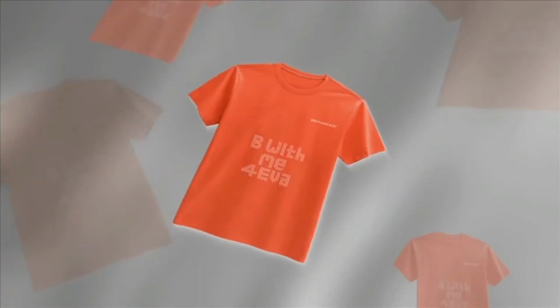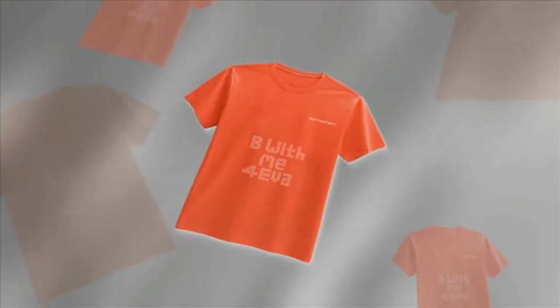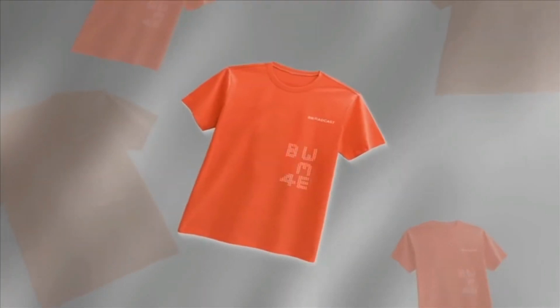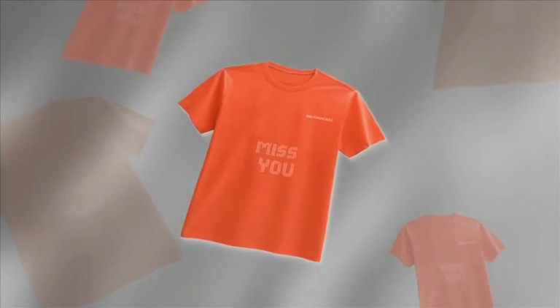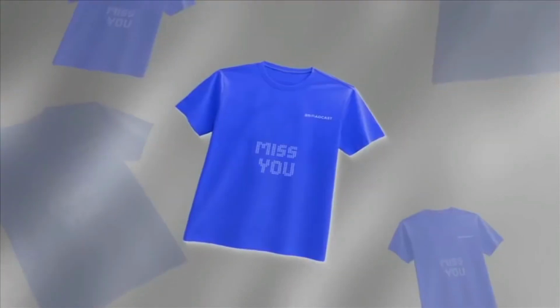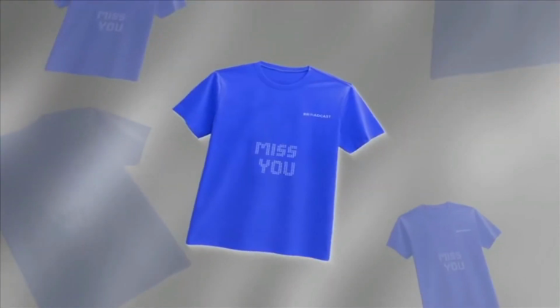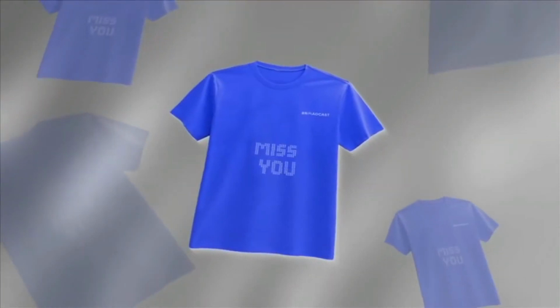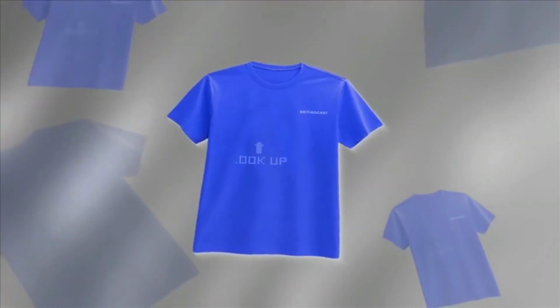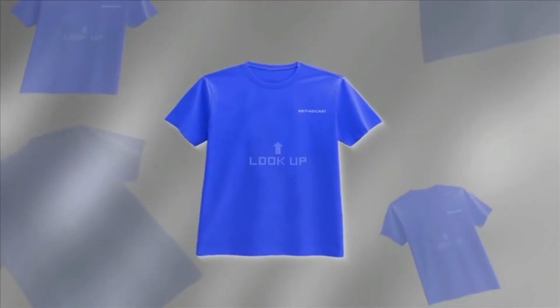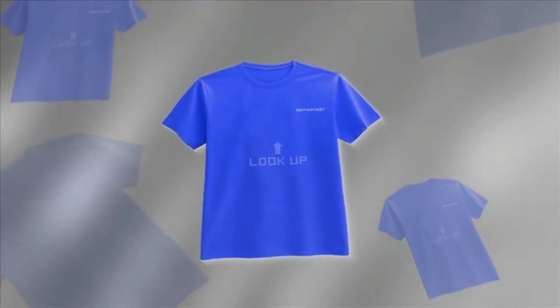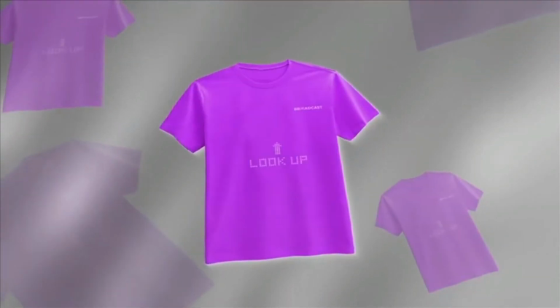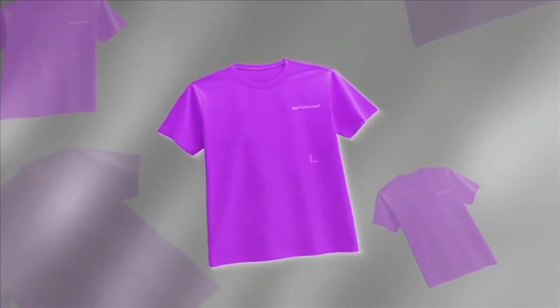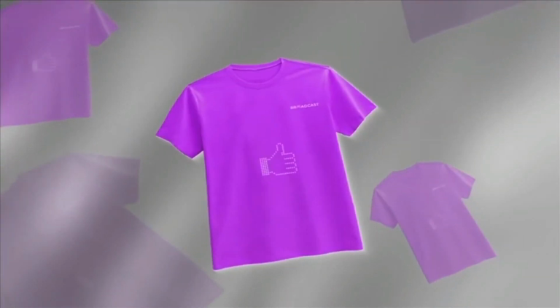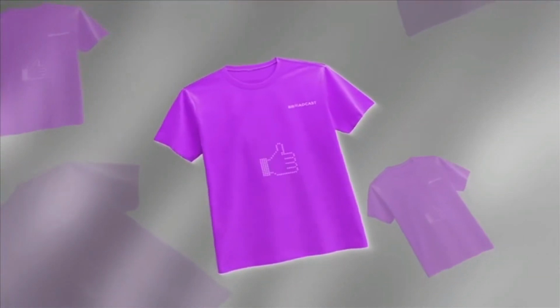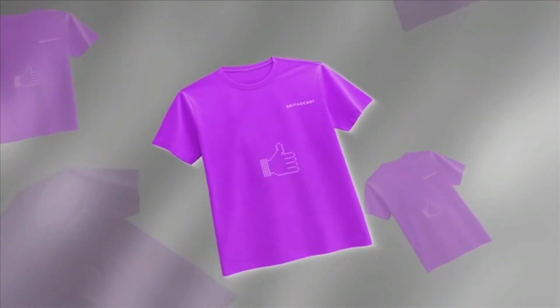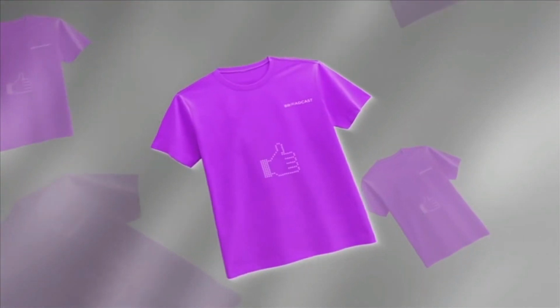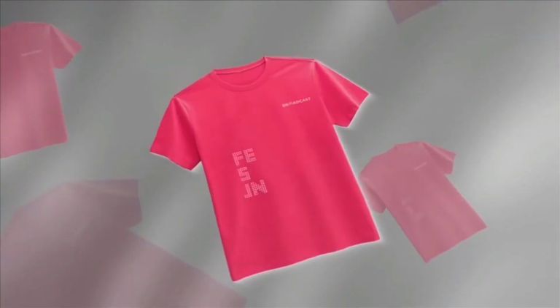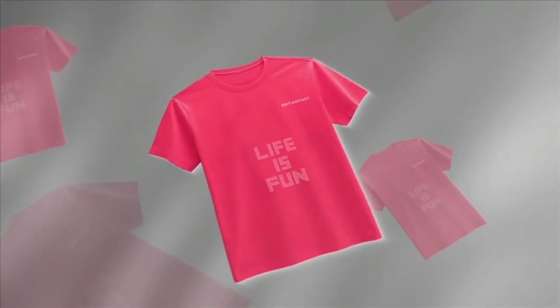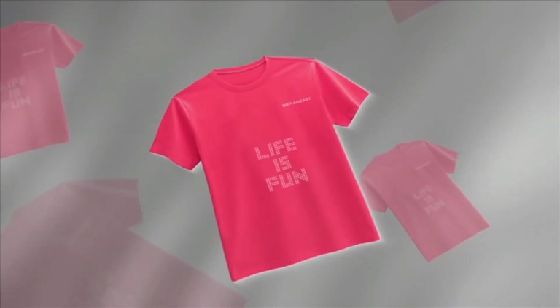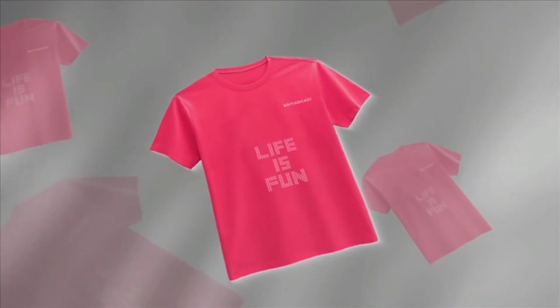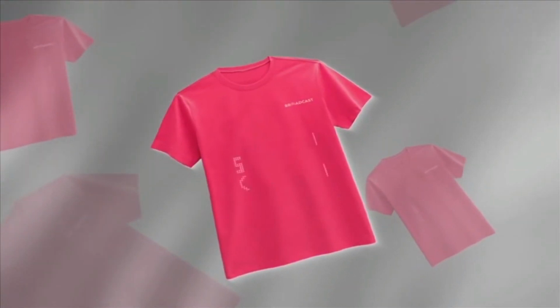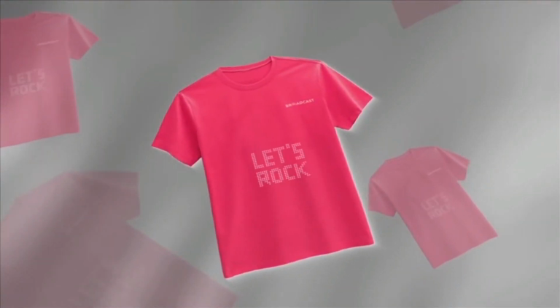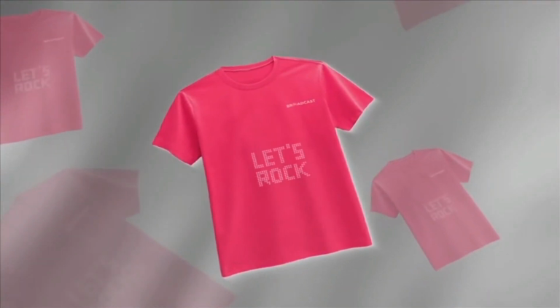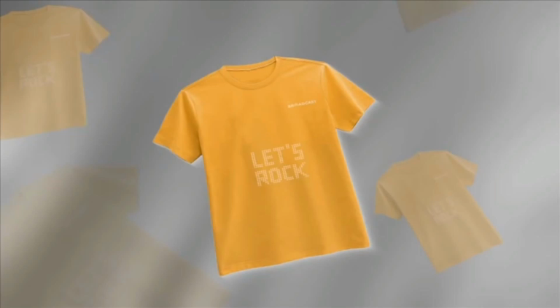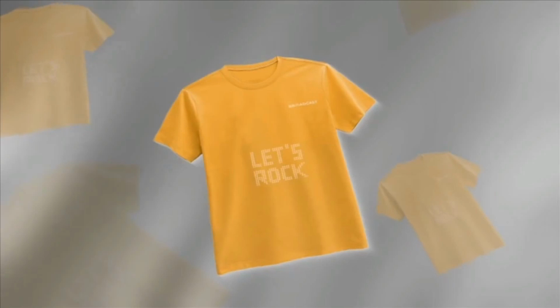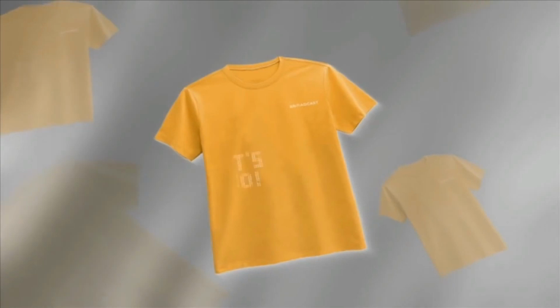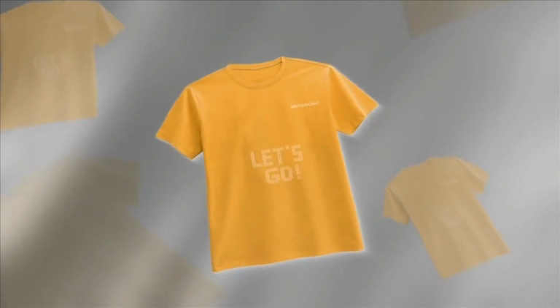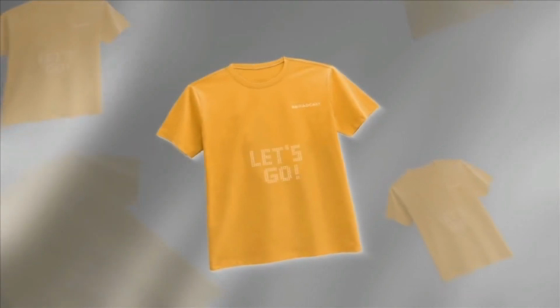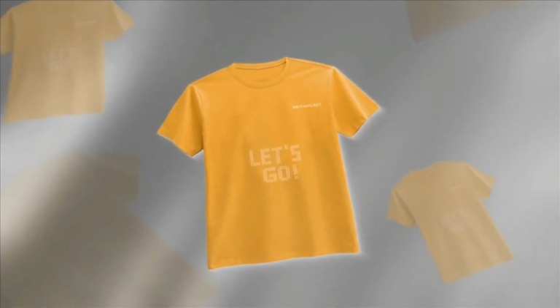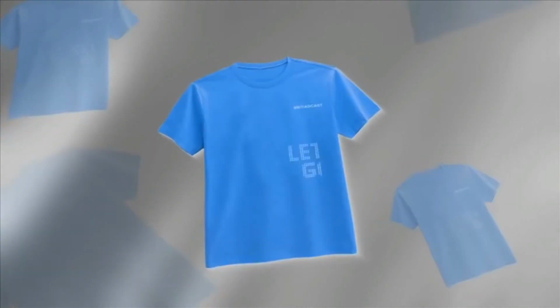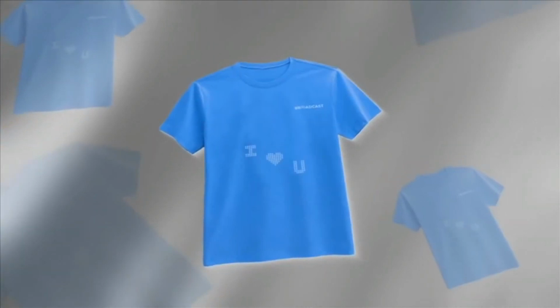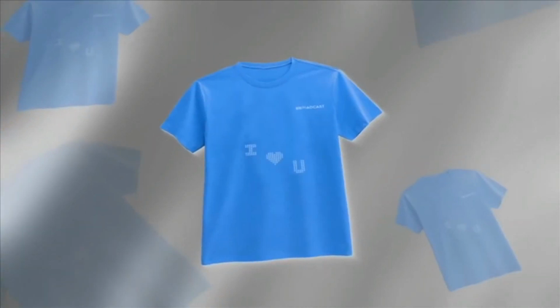The t-shirt is available in multiple colors and you can choose from either a round neck or a collar.